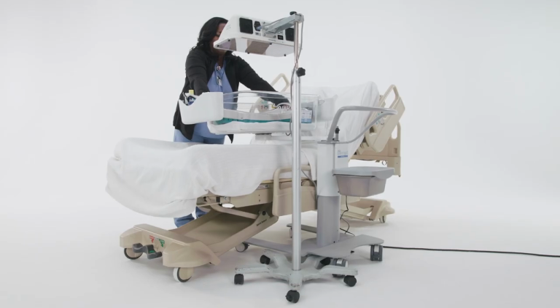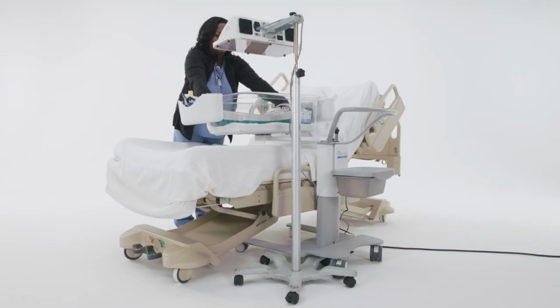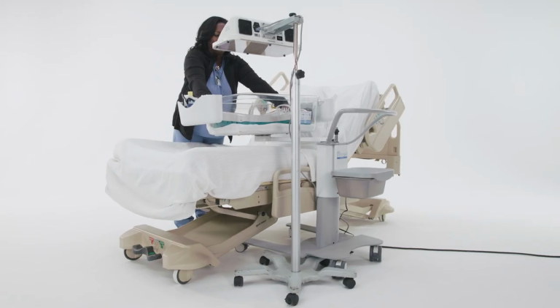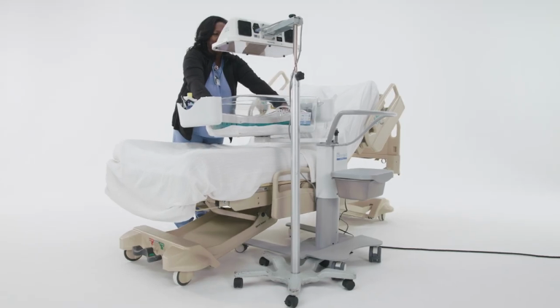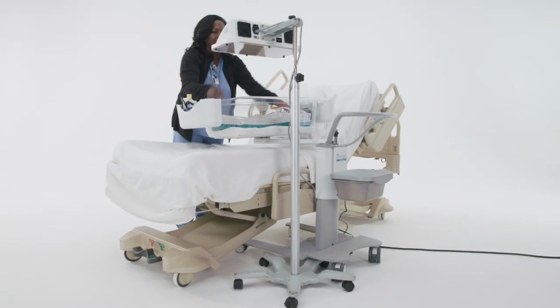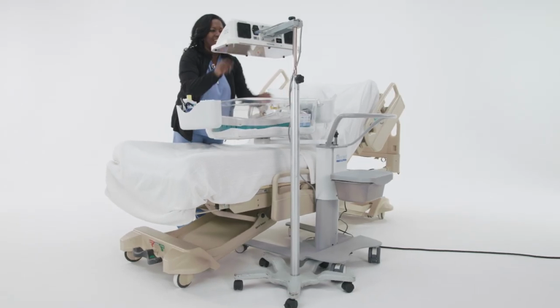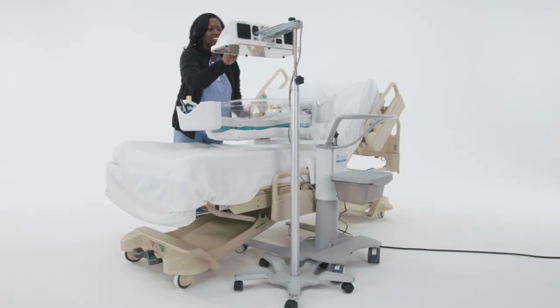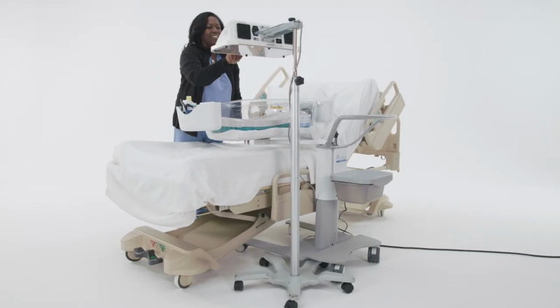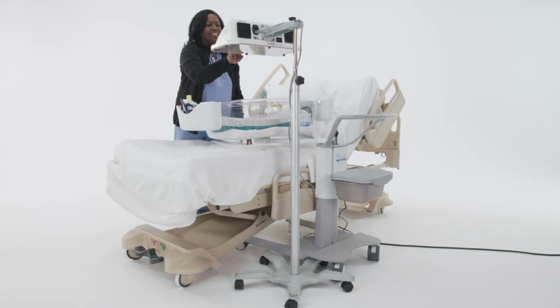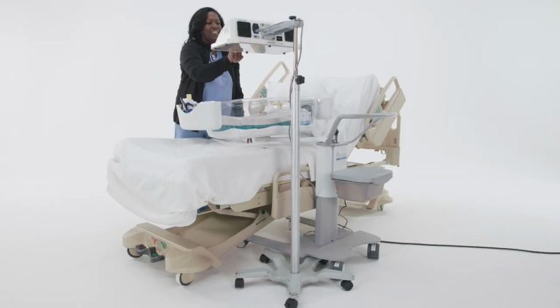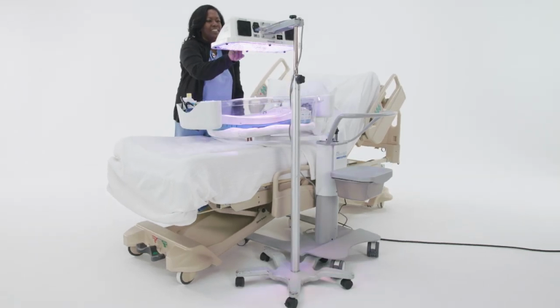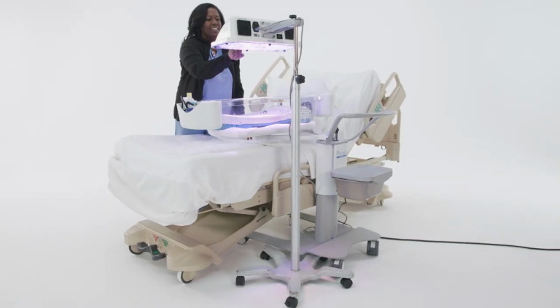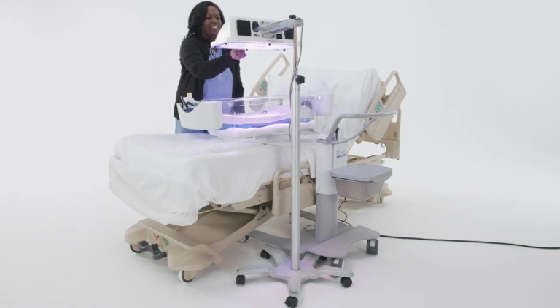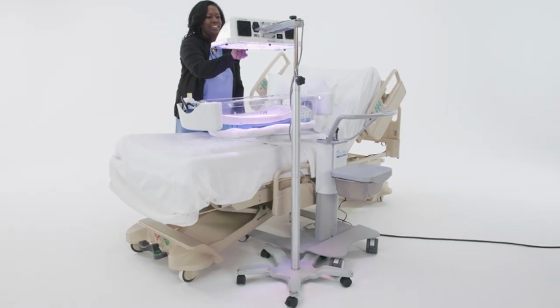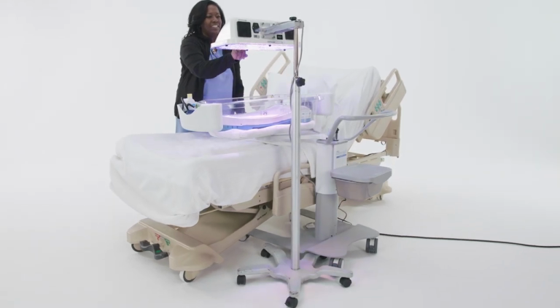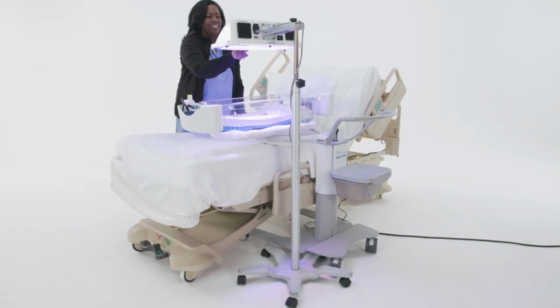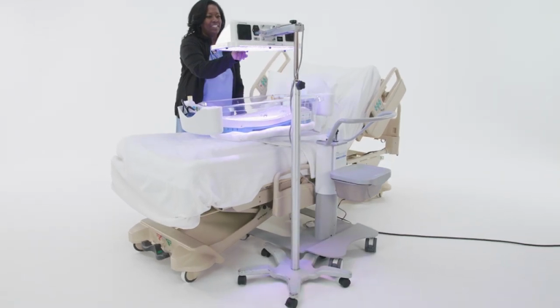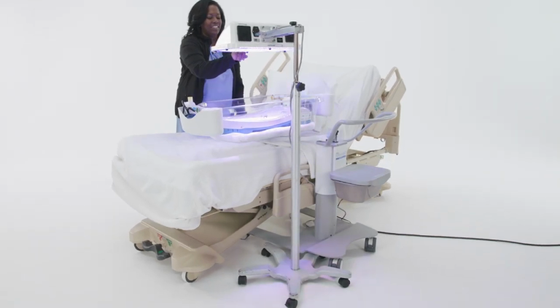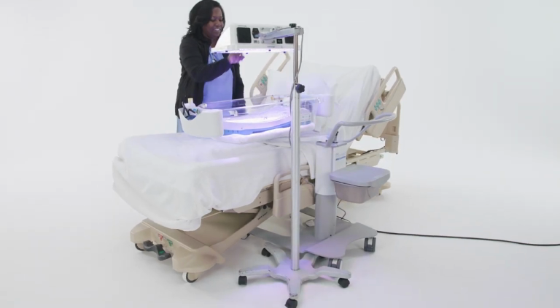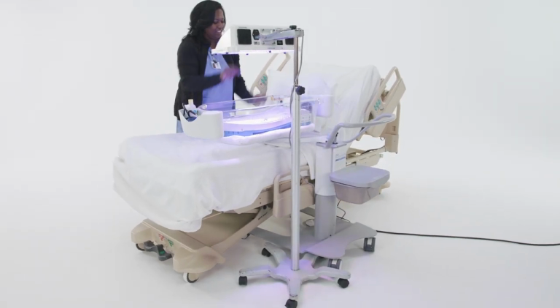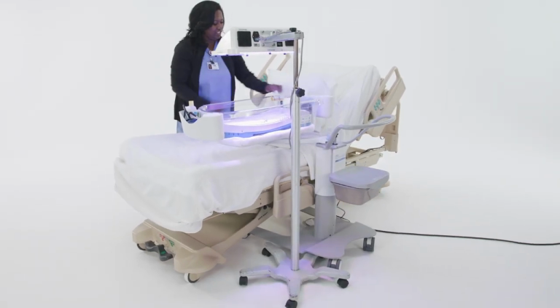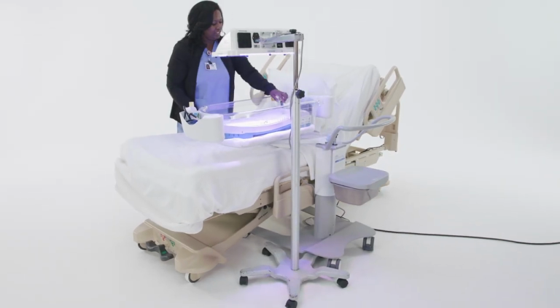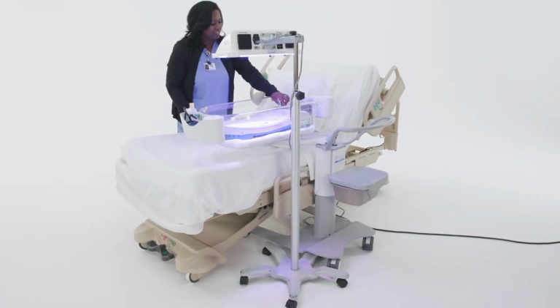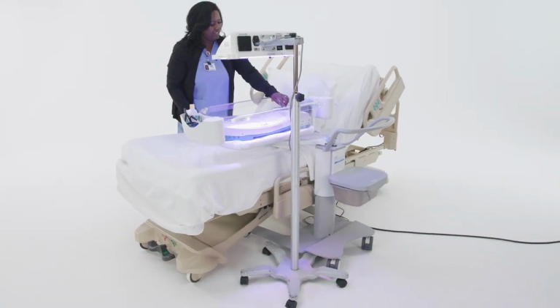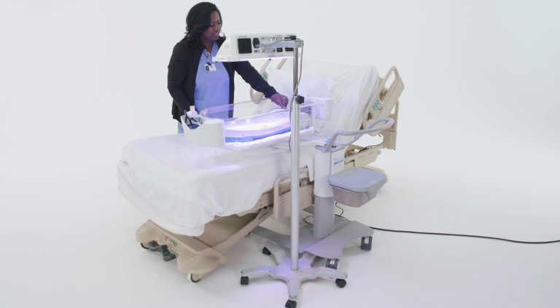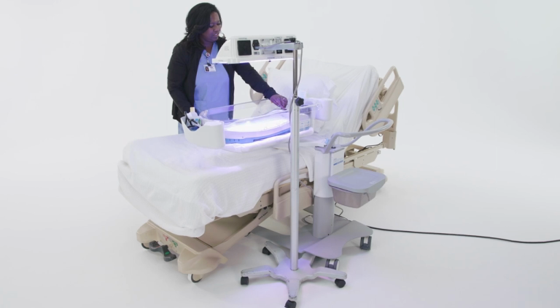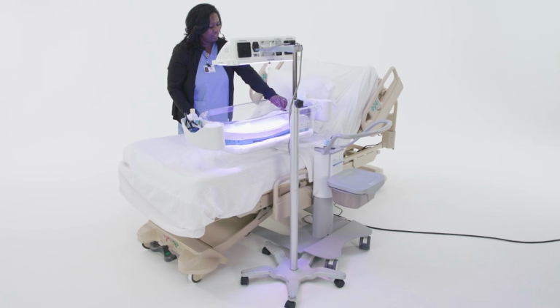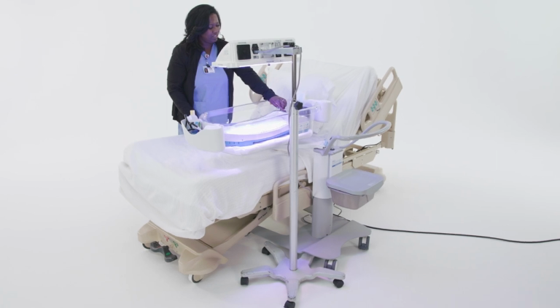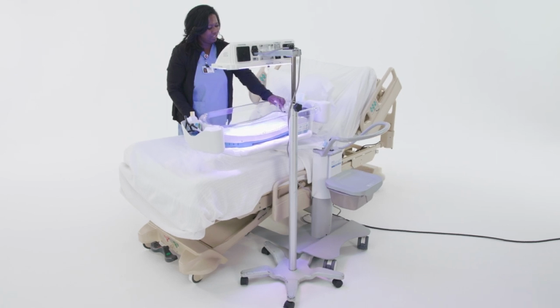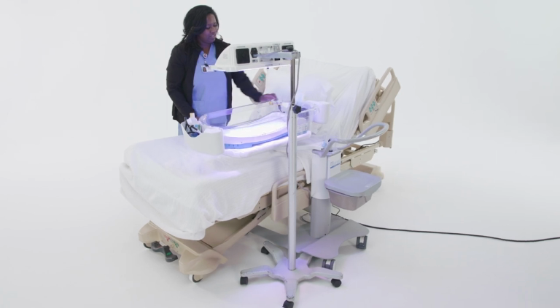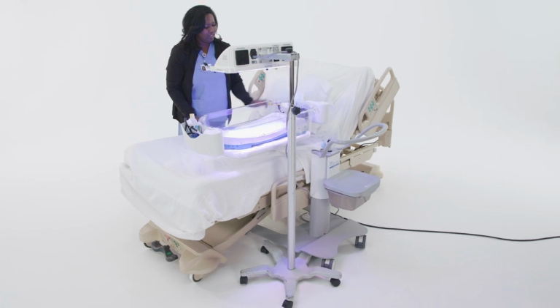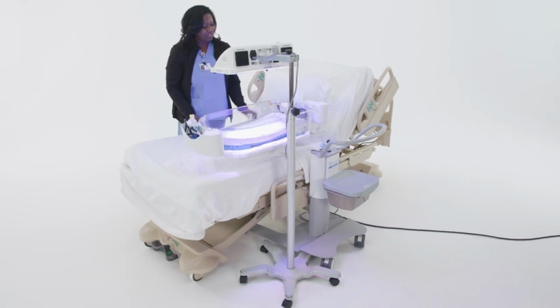Its design is compatible with bilirubin light treatments, both inside the tub as well as overhead.